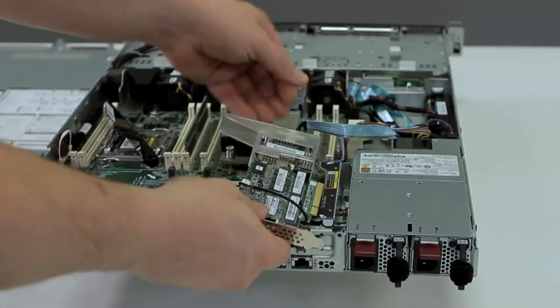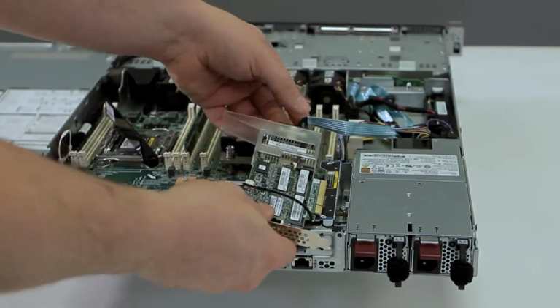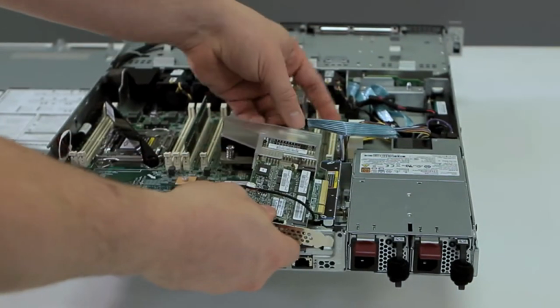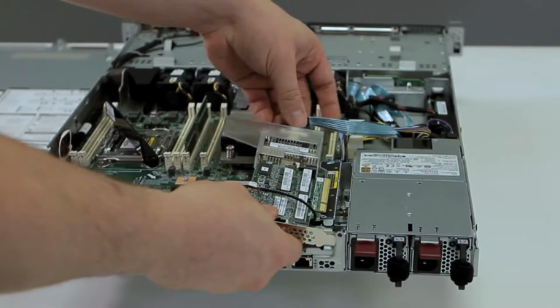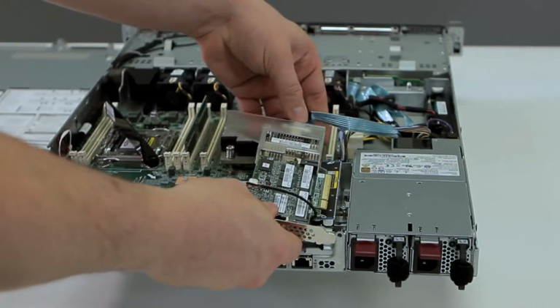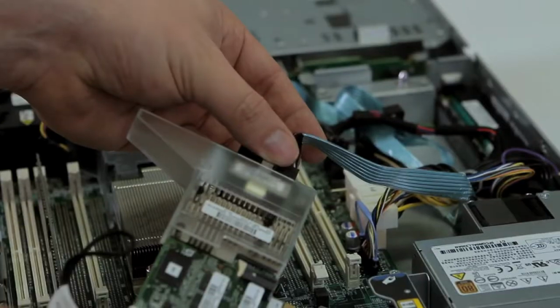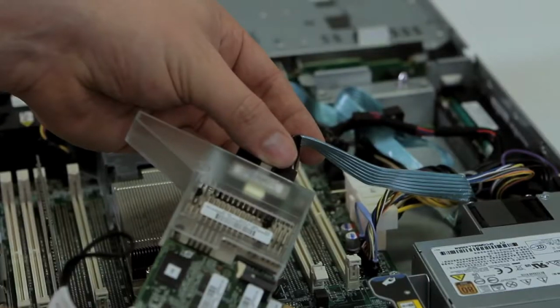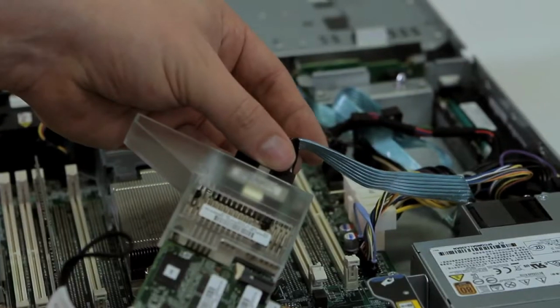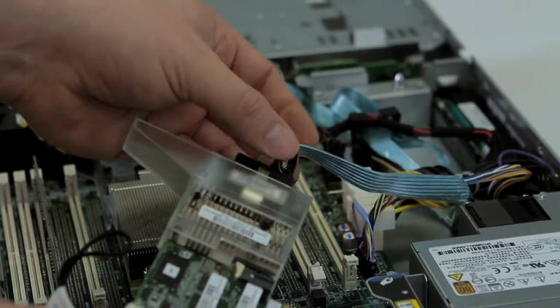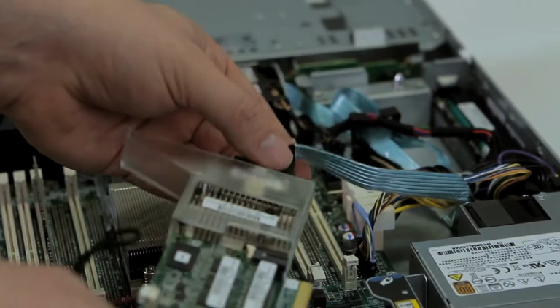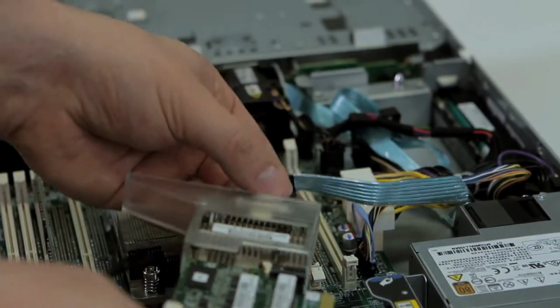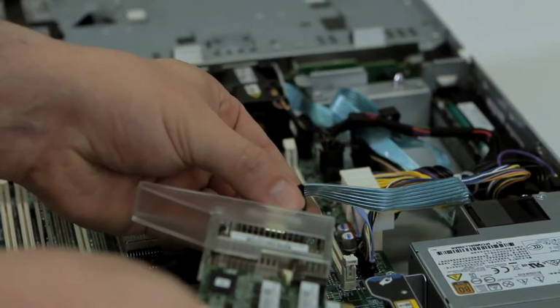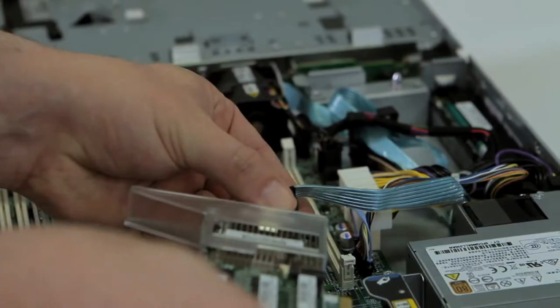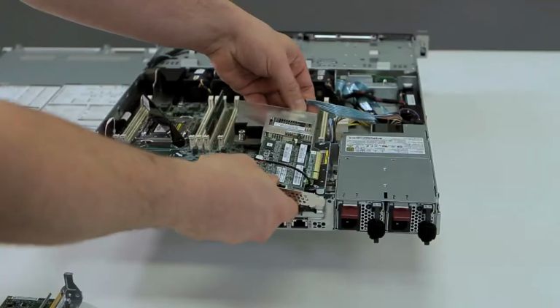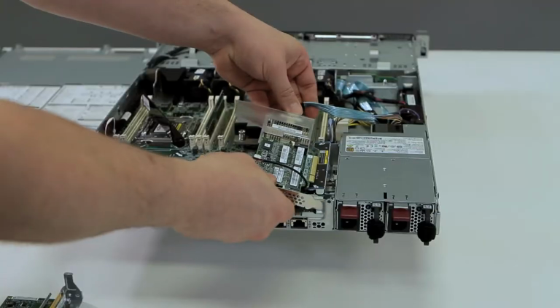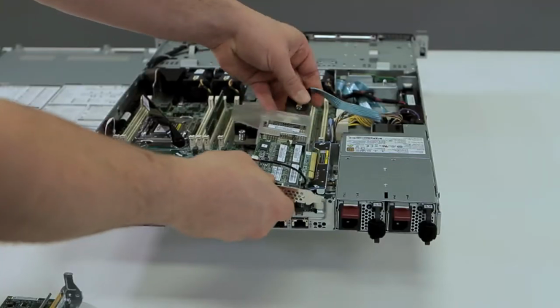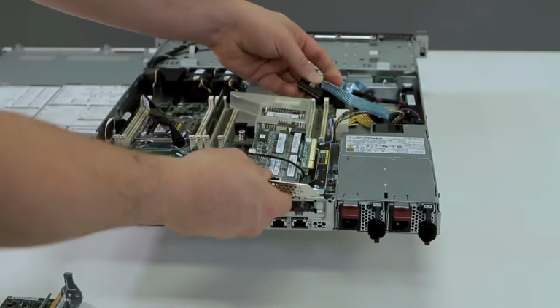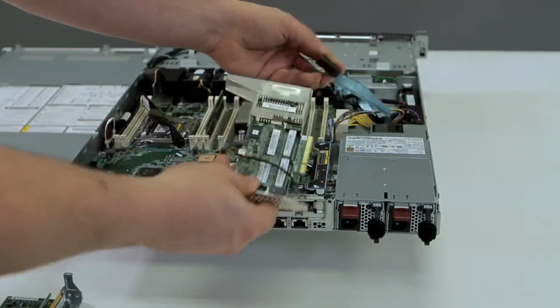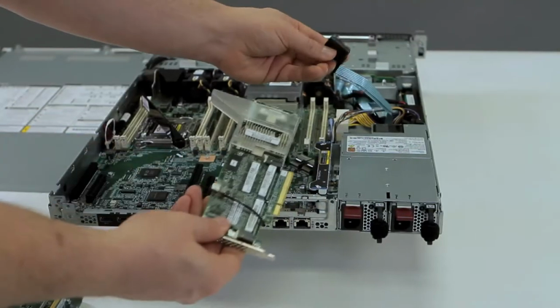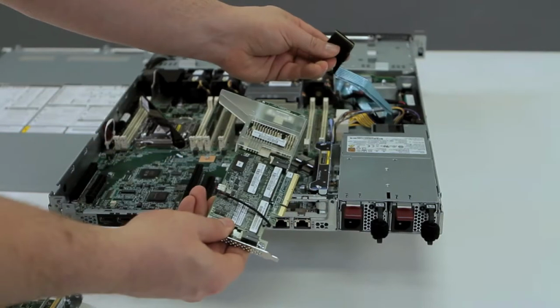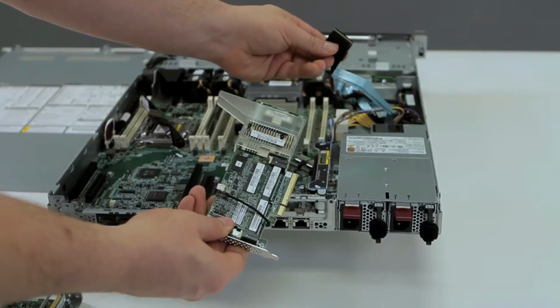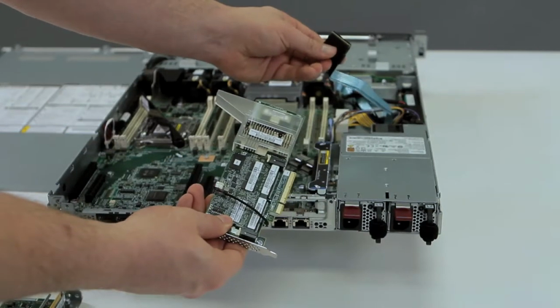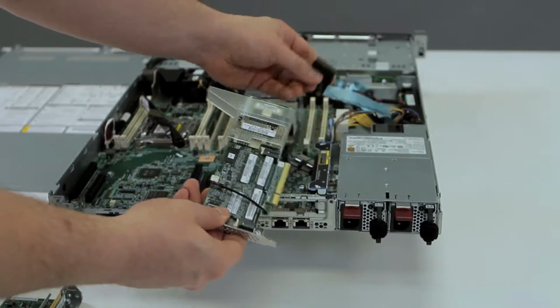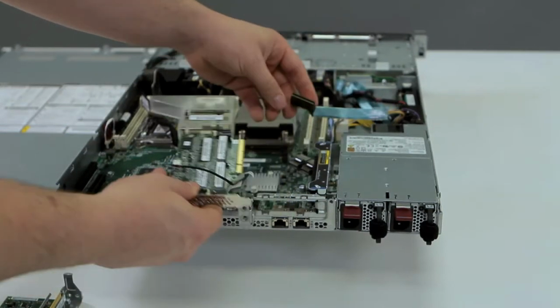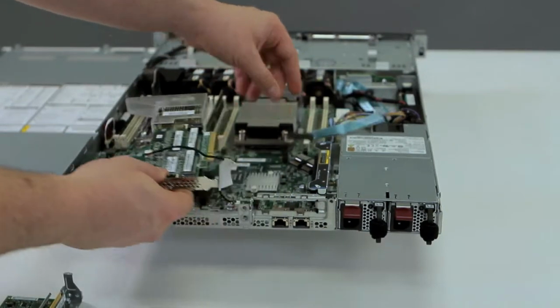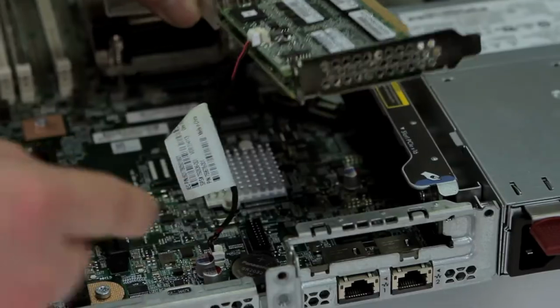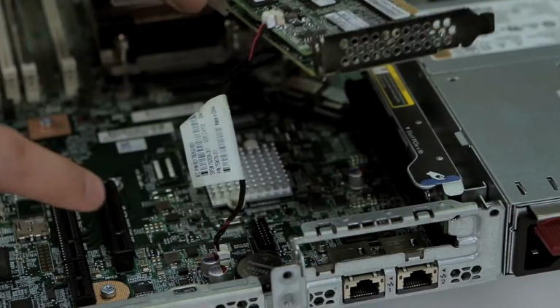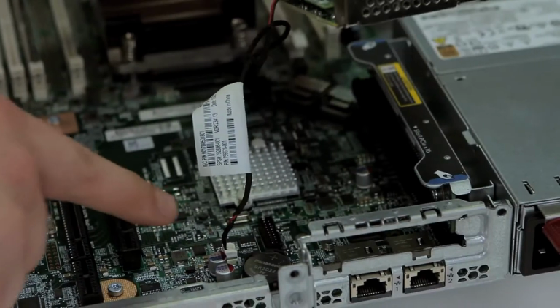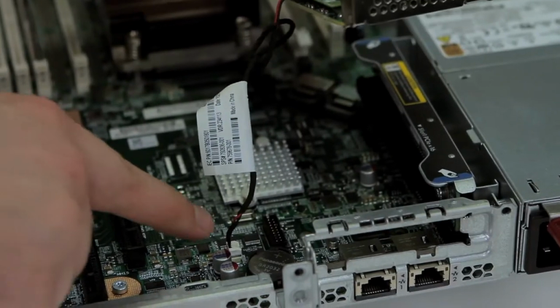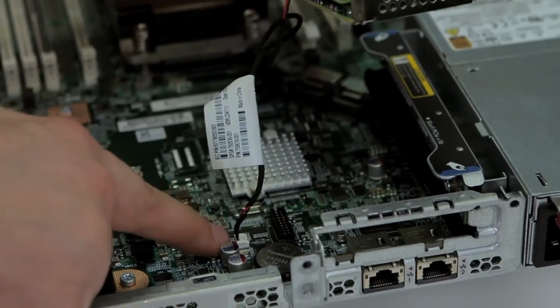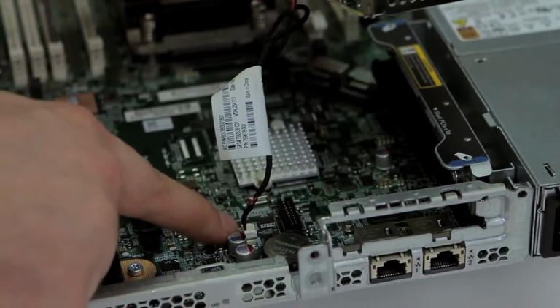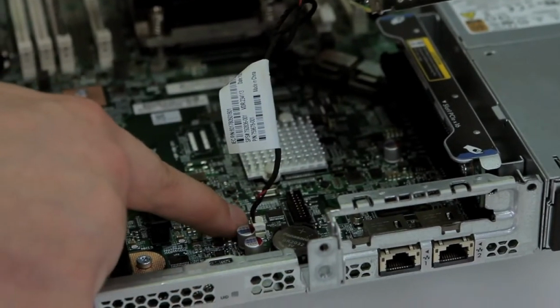Make sure to disconnect the cables — specifically the ribbon cable and the power cable for the battery.